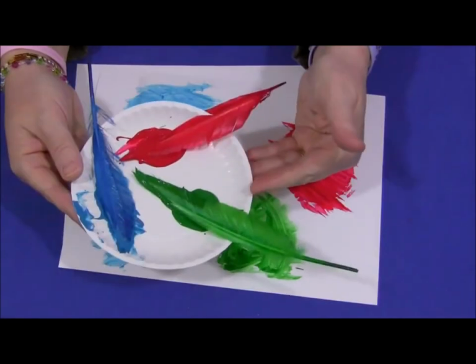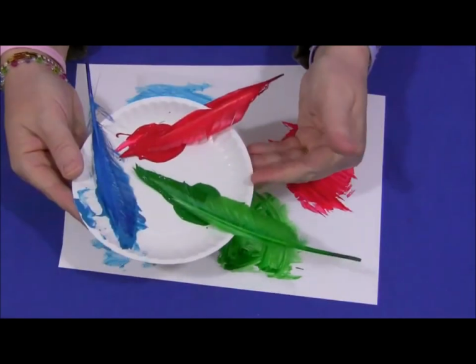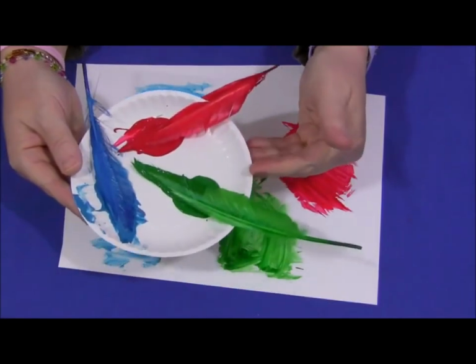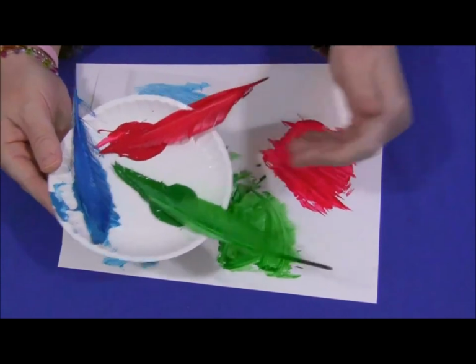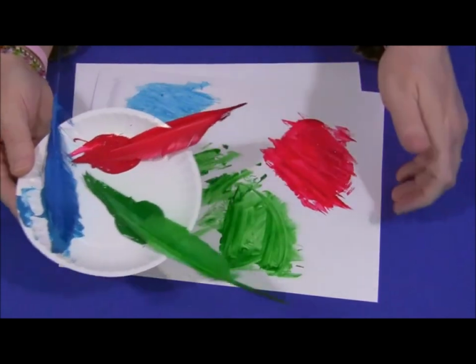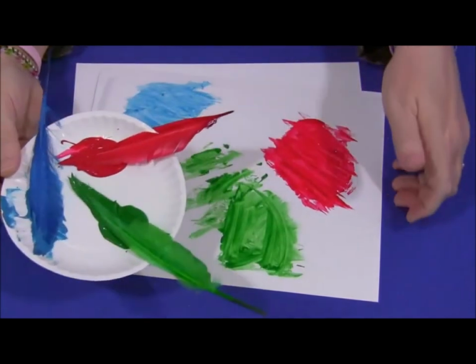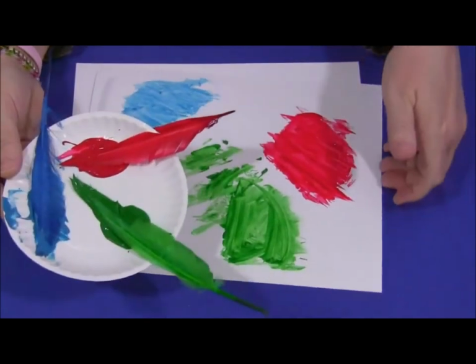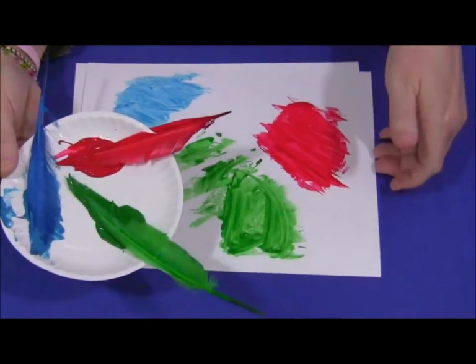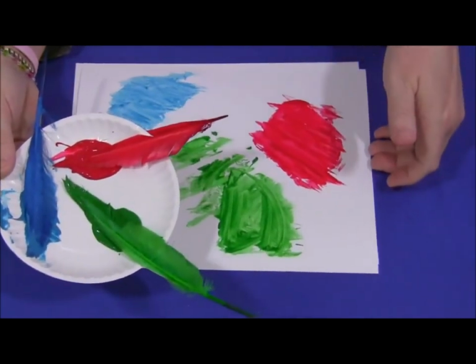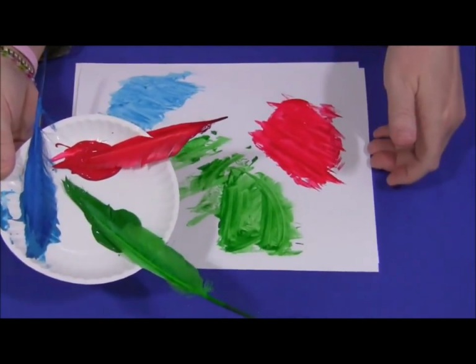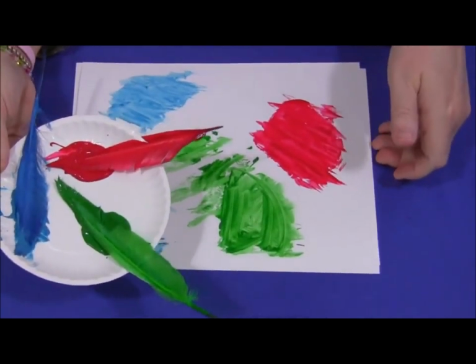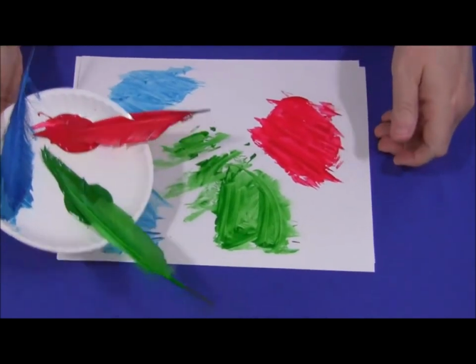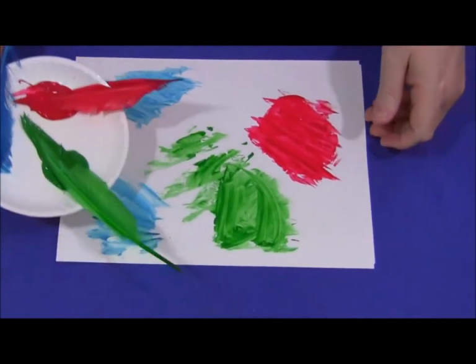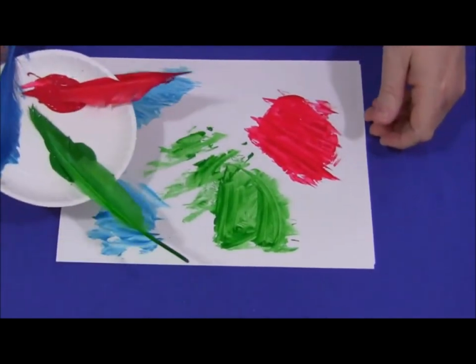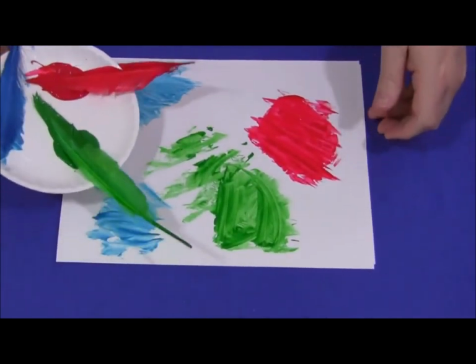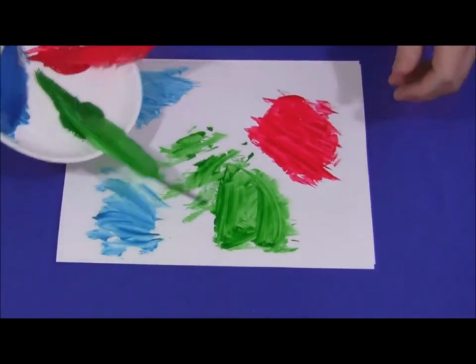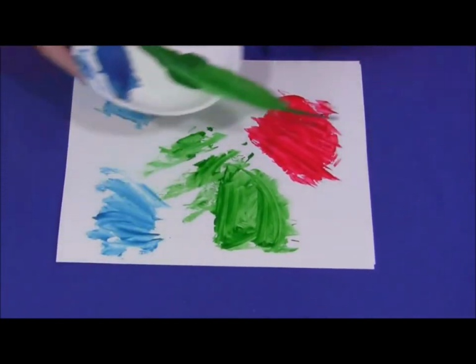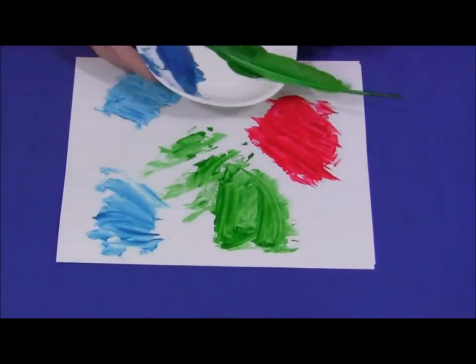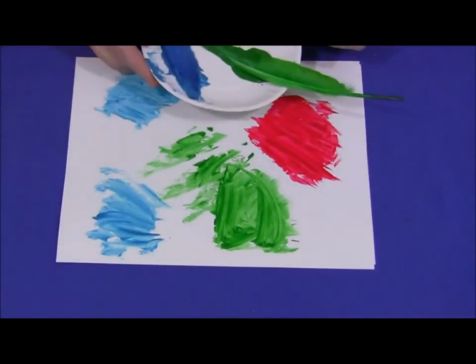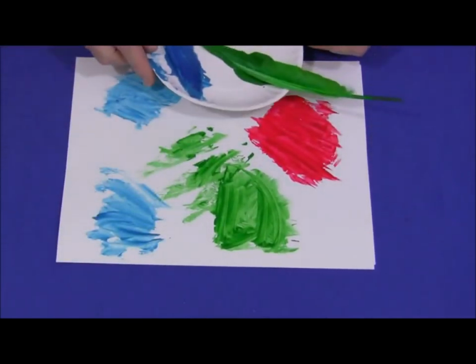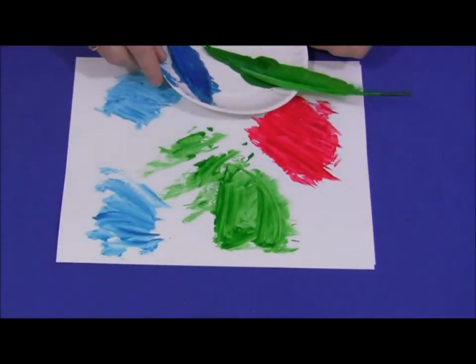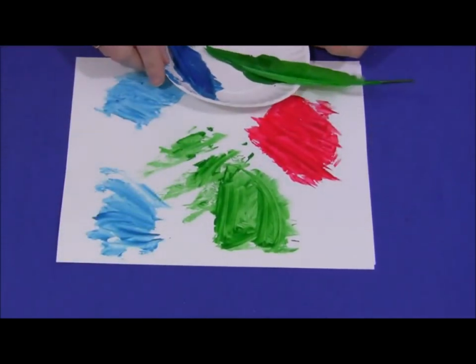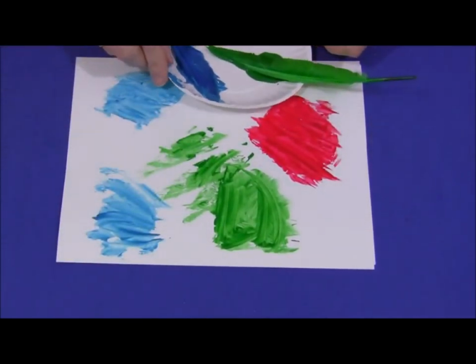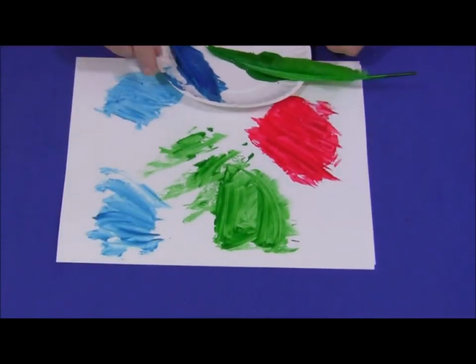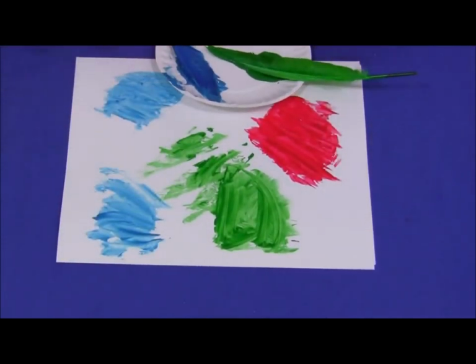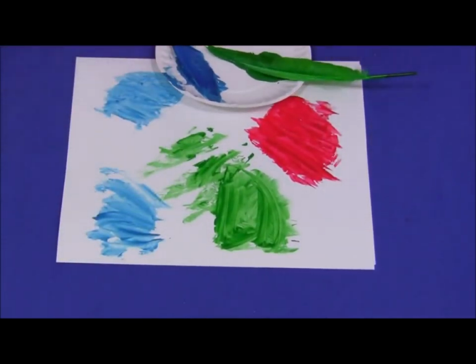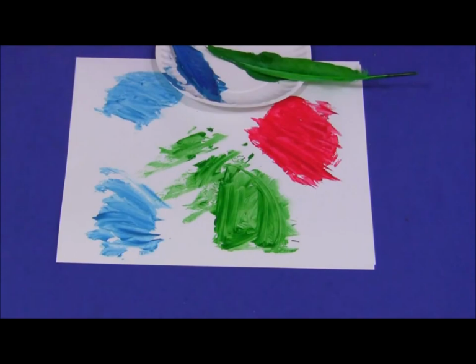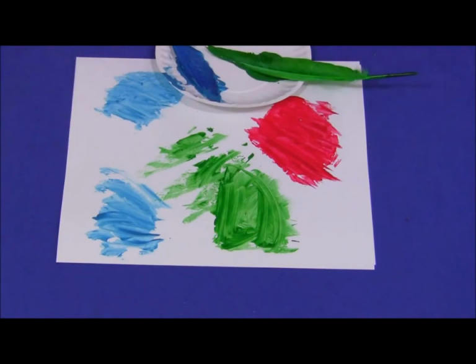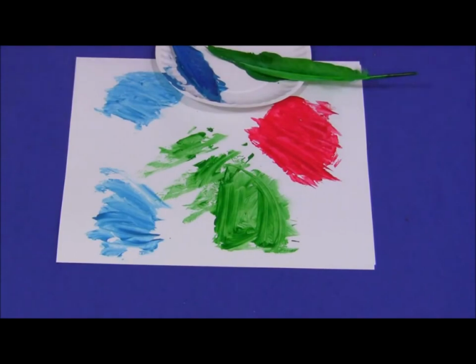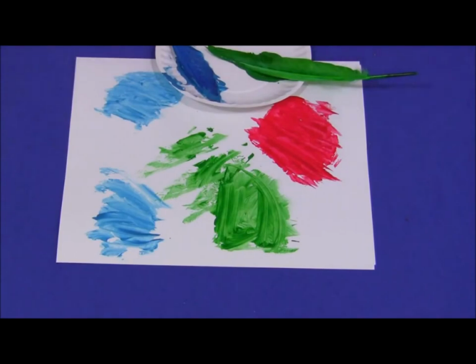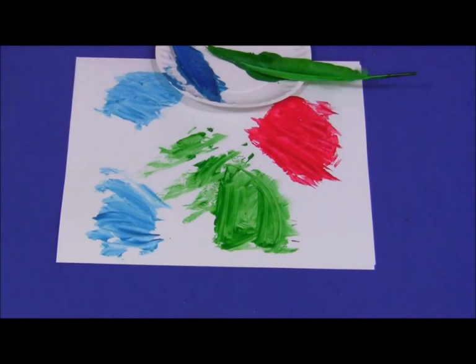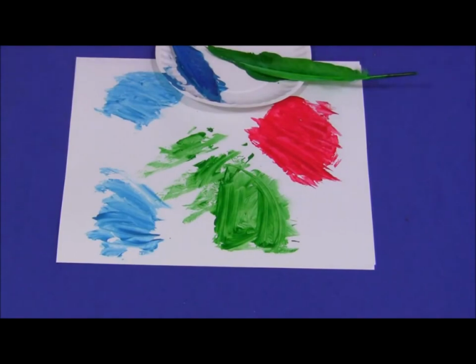Now my painting's all finished. I'm all done. It's your turn. What colours will you use?